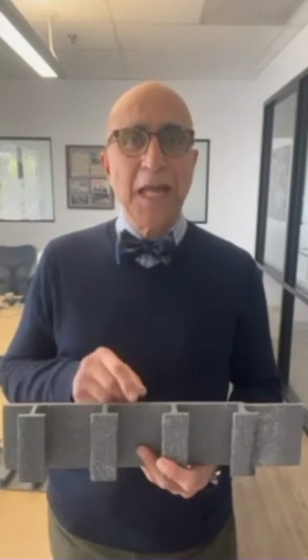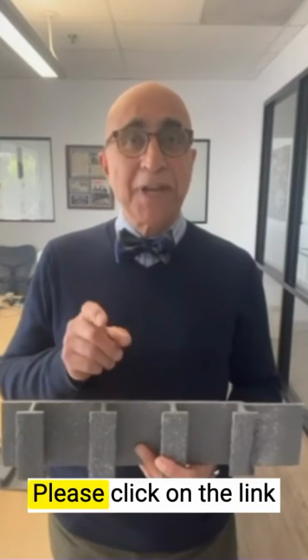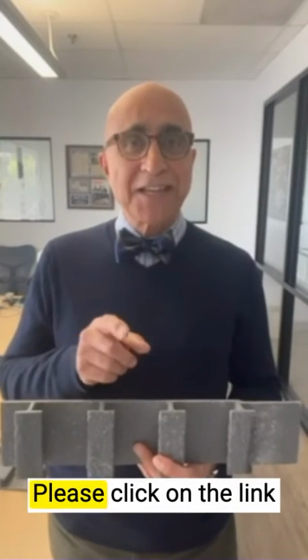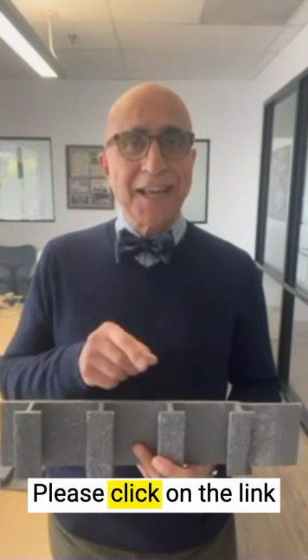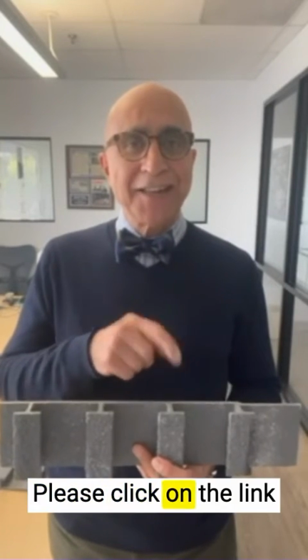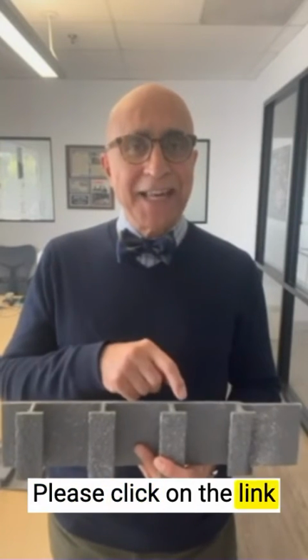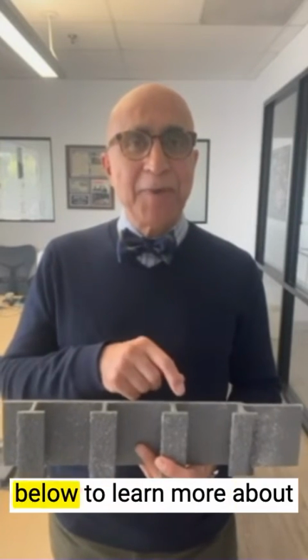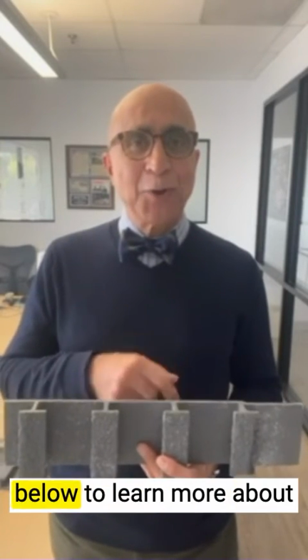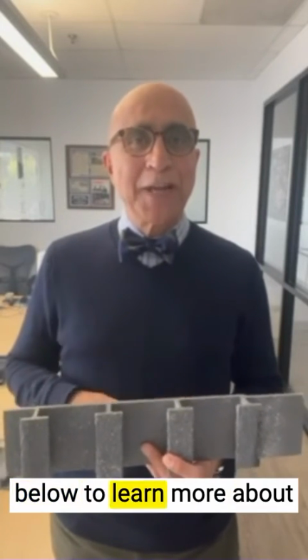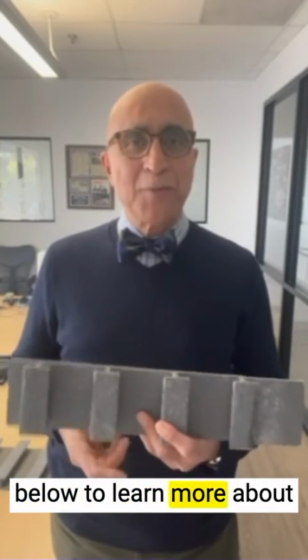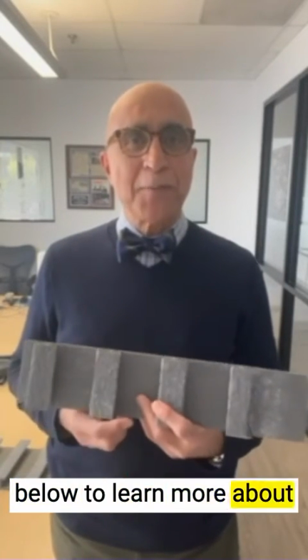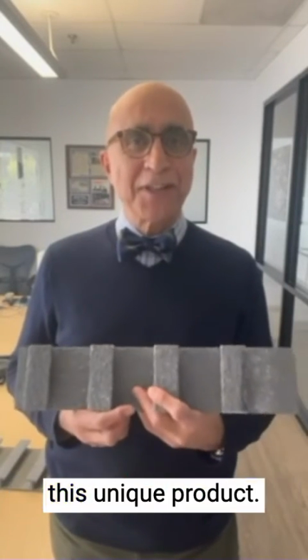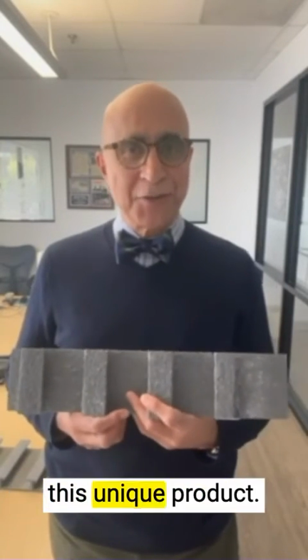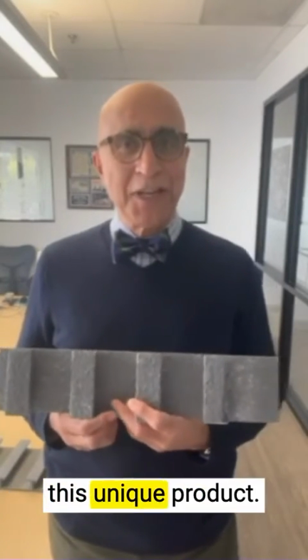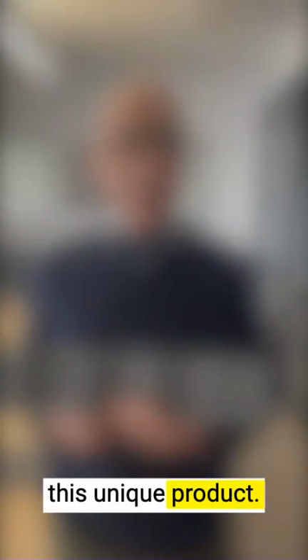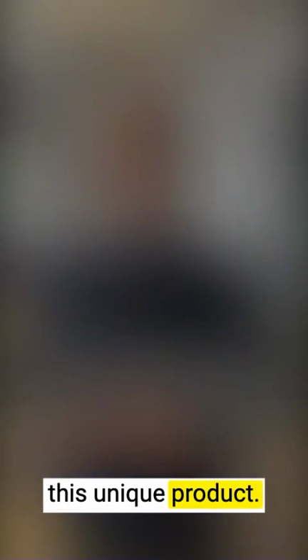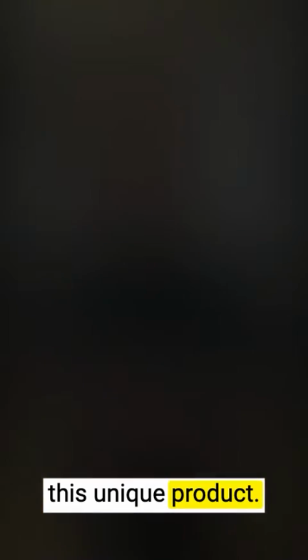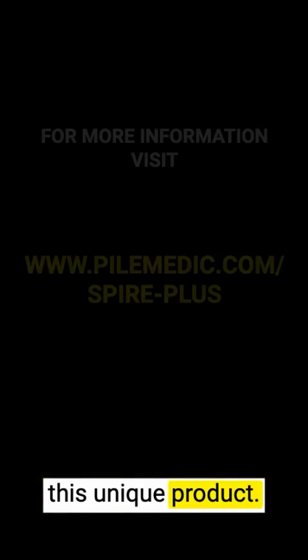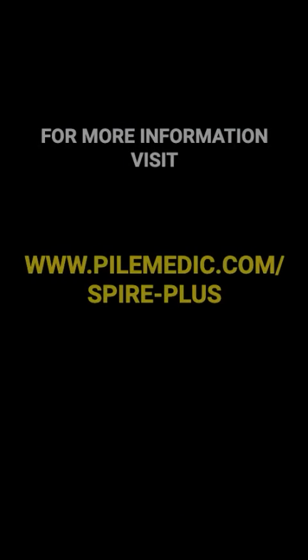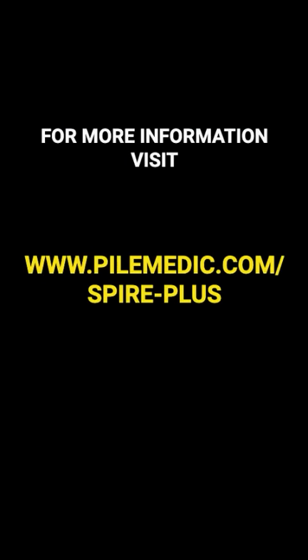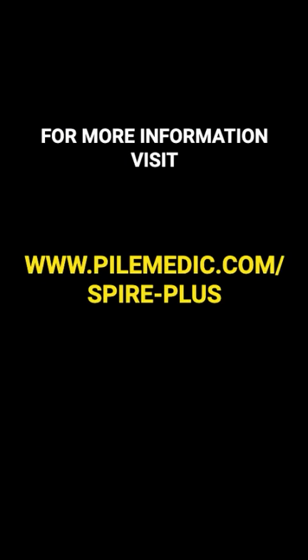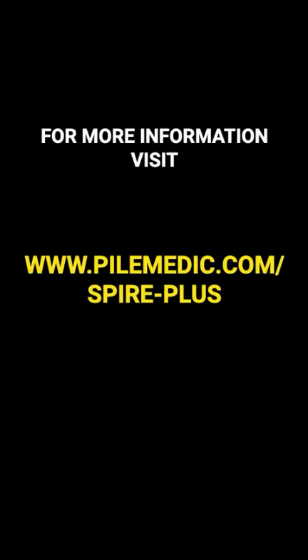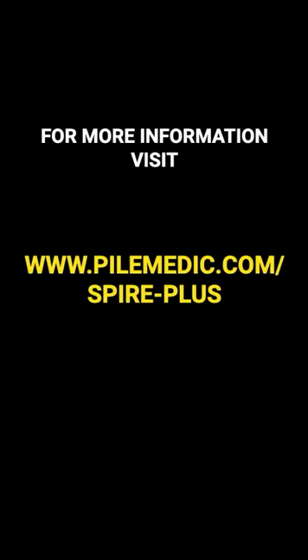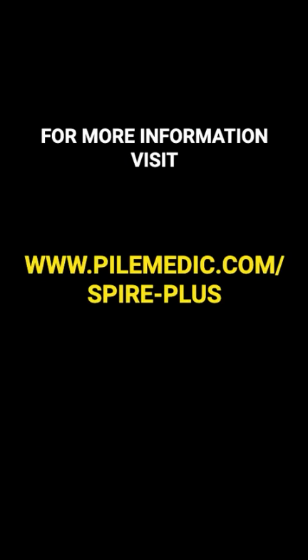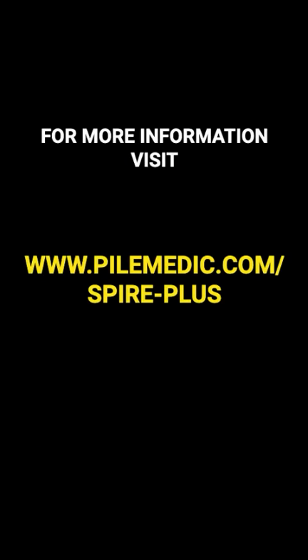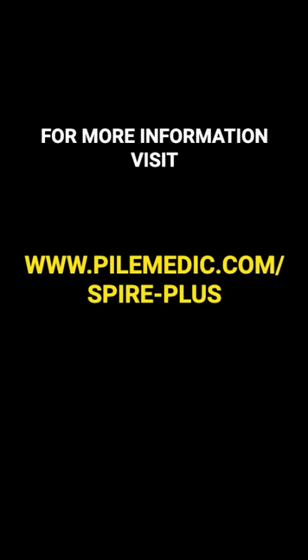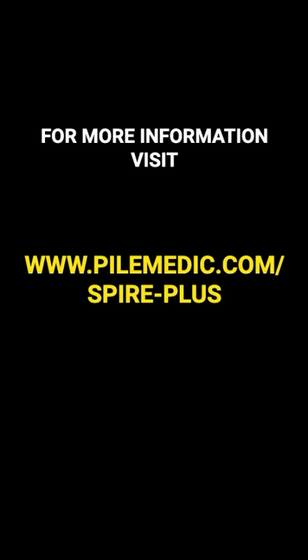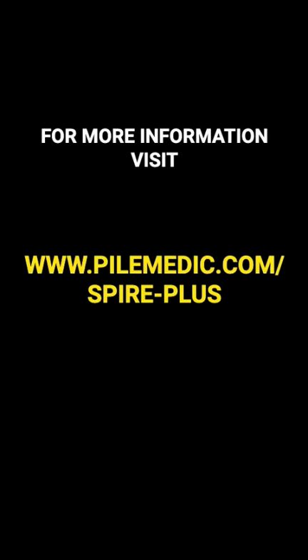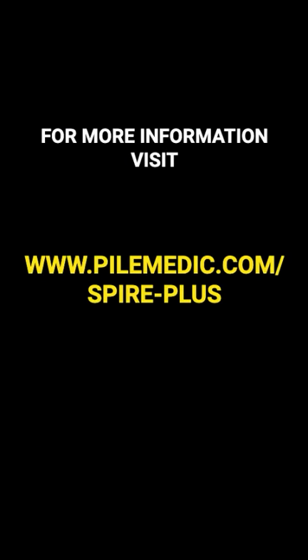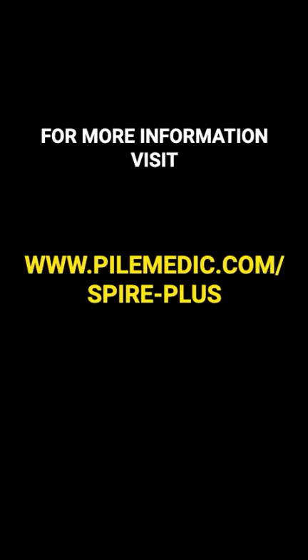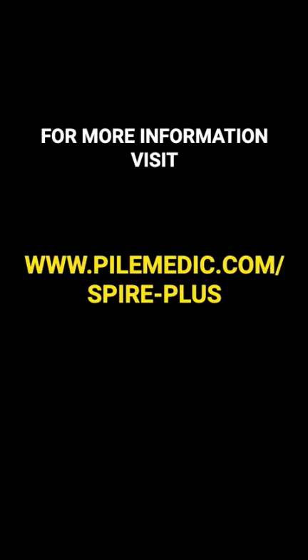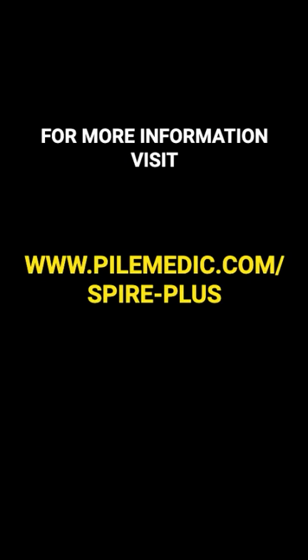Please click on the link below to learn more about this unique product.